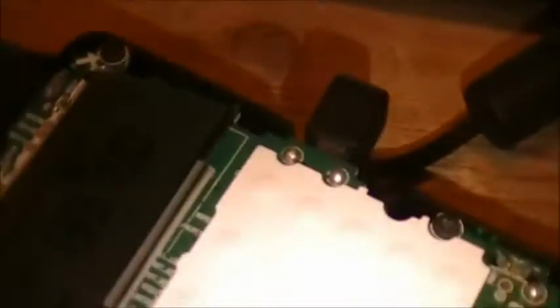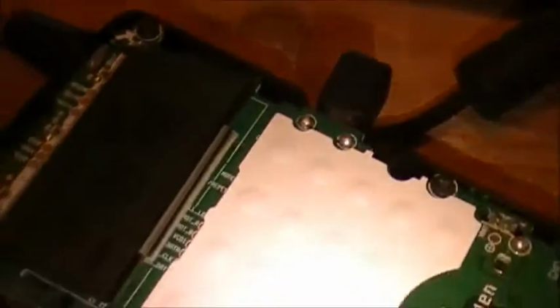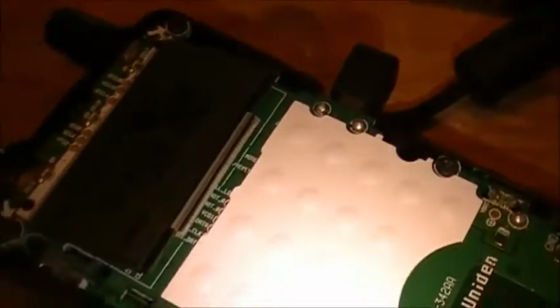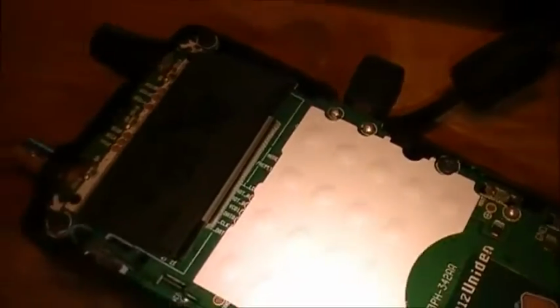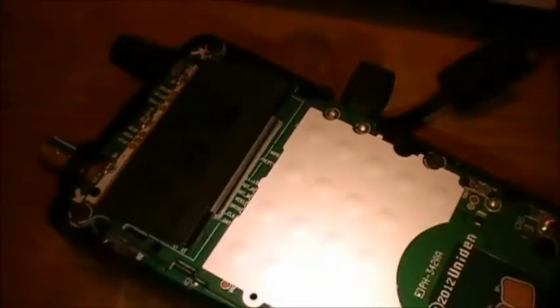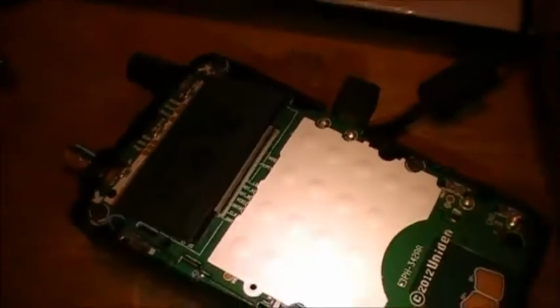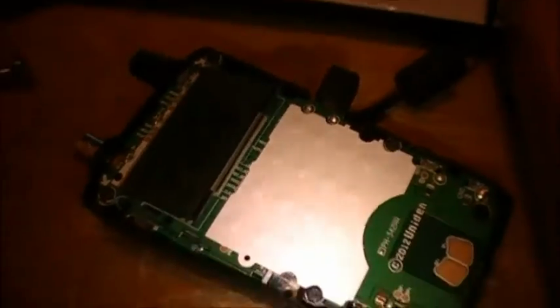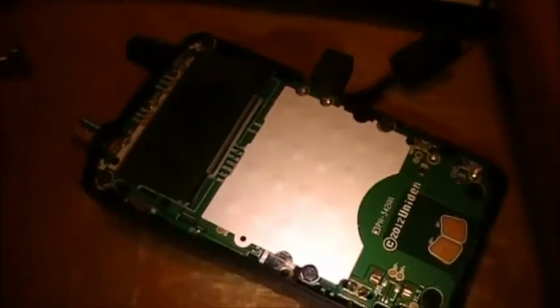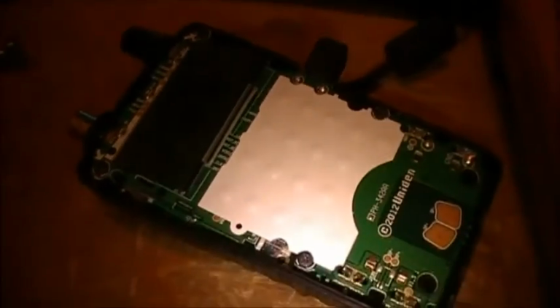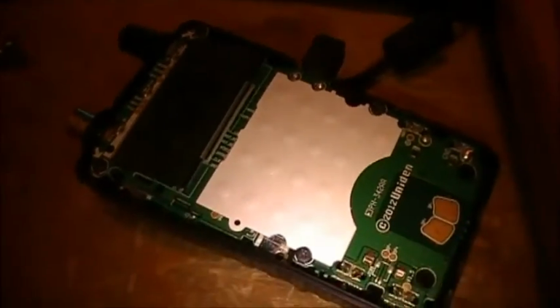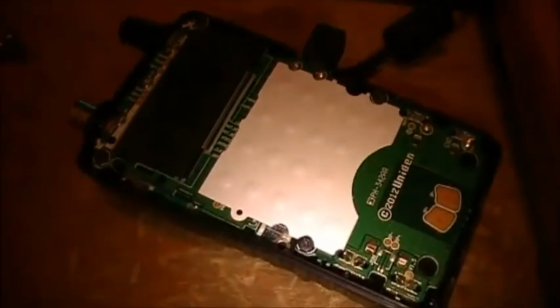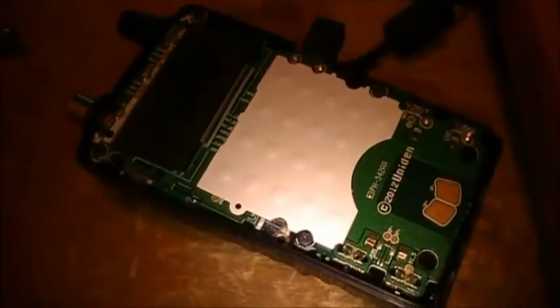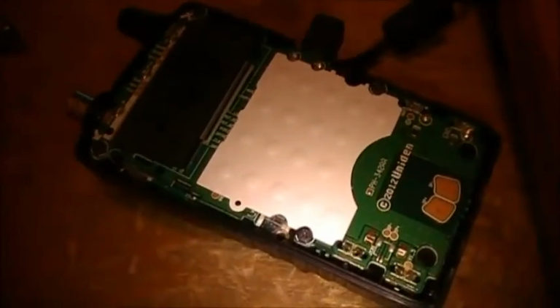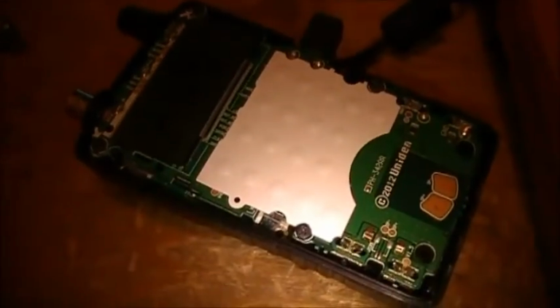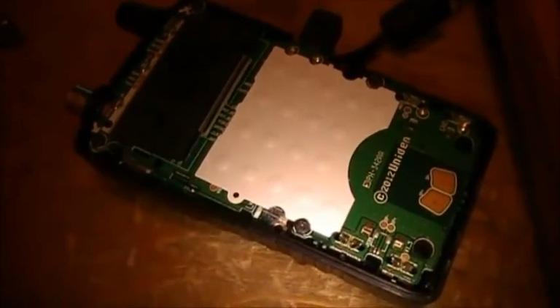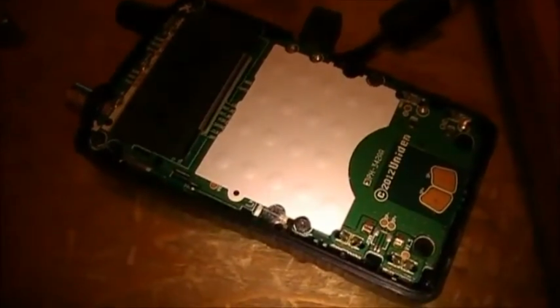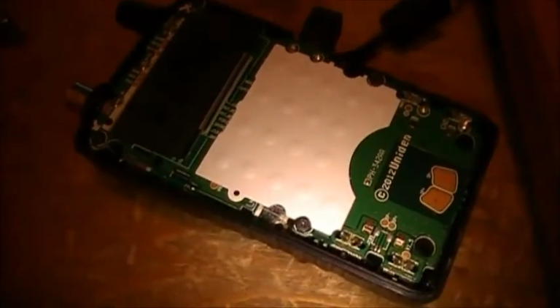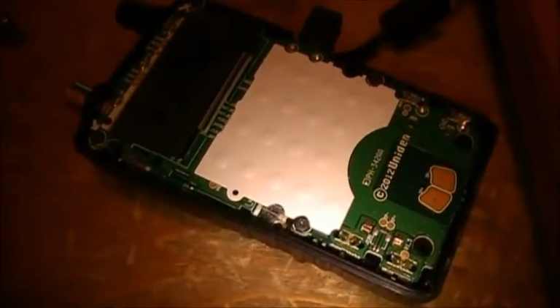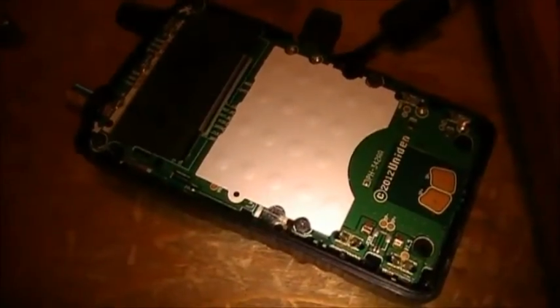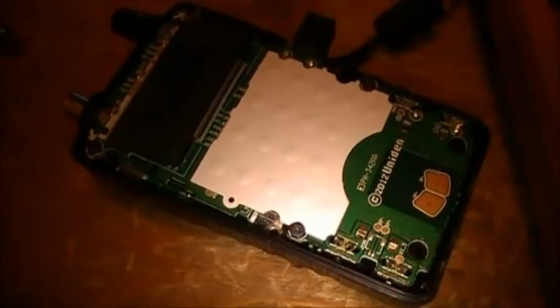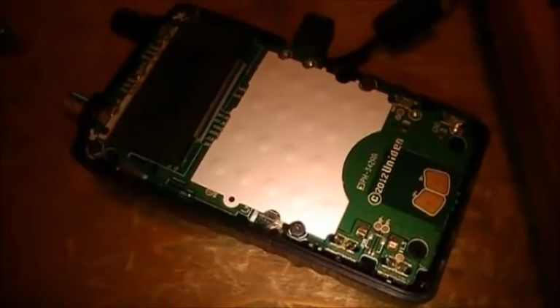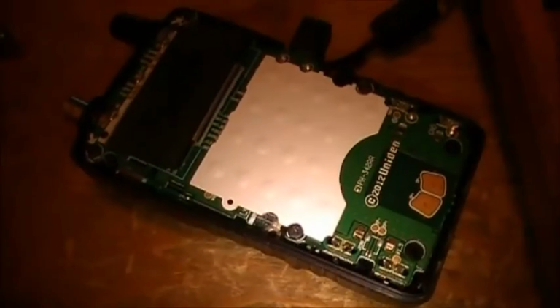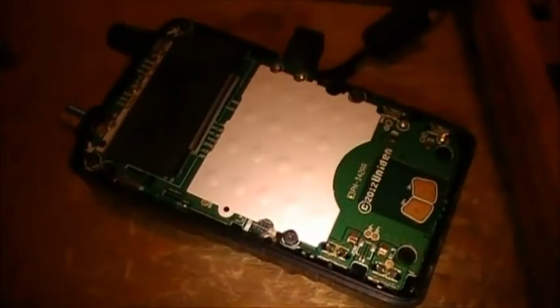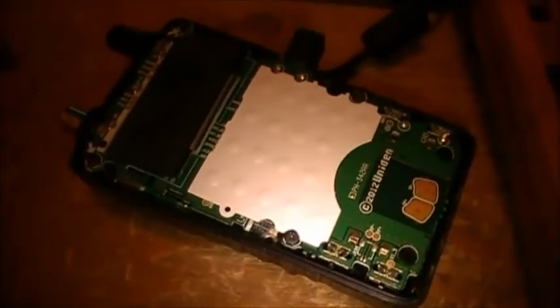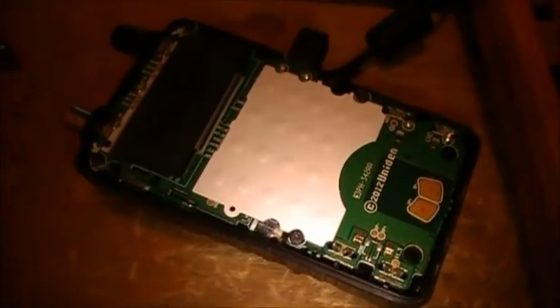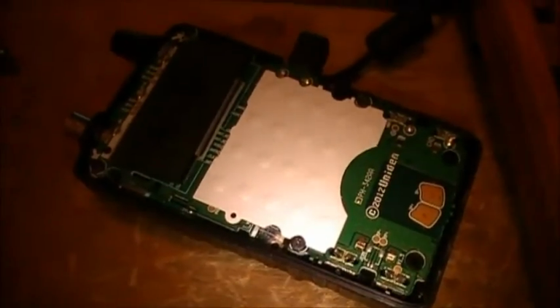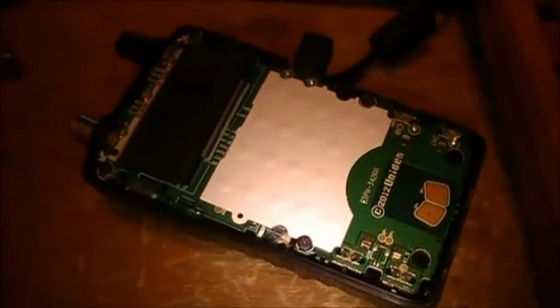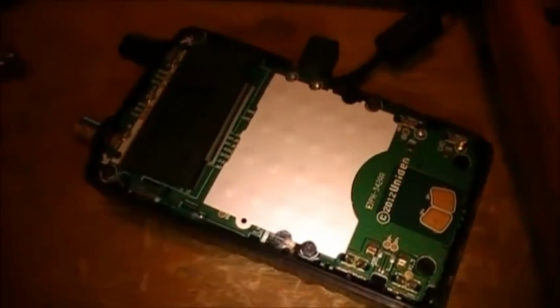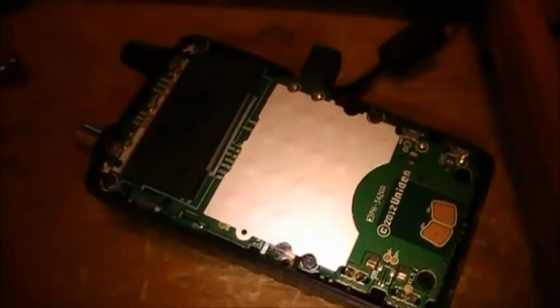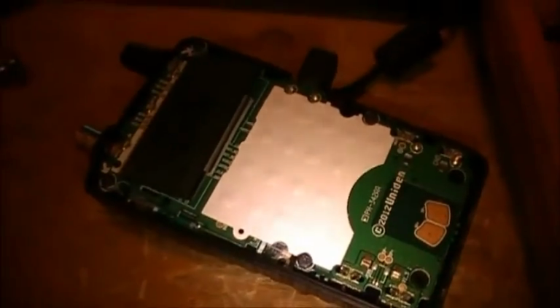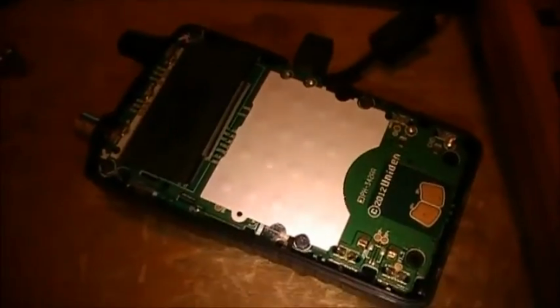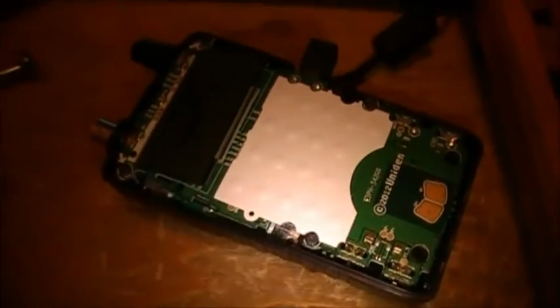So if your LCD is doing that same sort of thing, now you know how to fix it. Take it easy, thanks for watching!